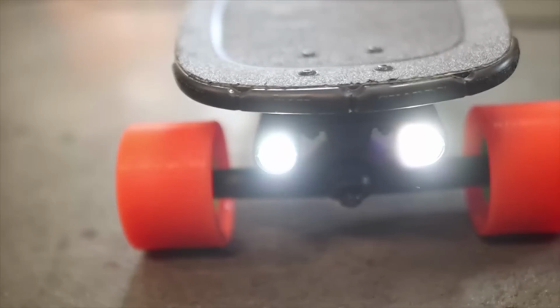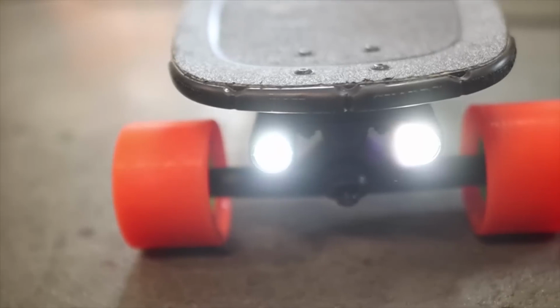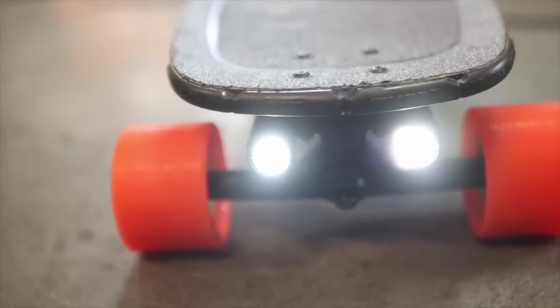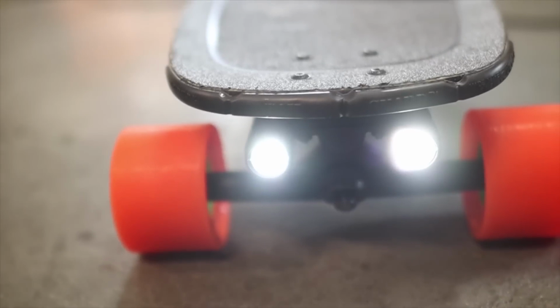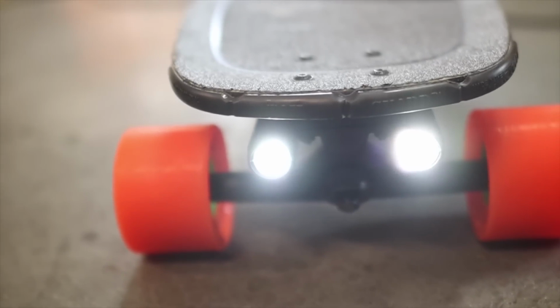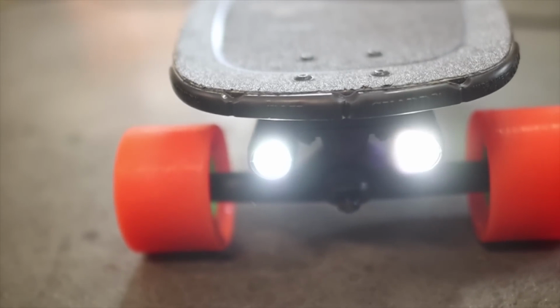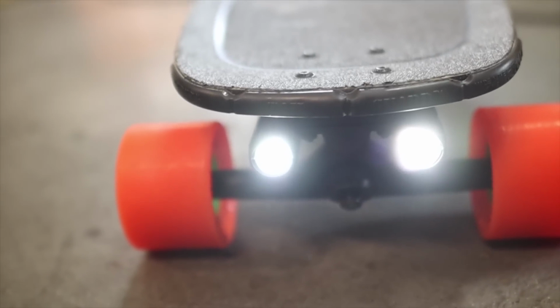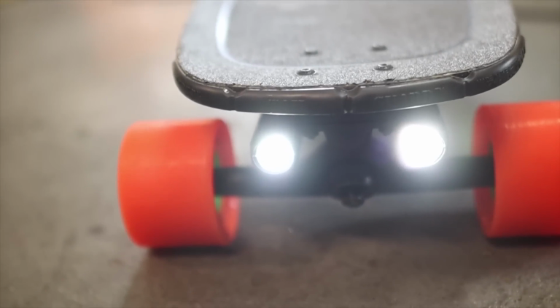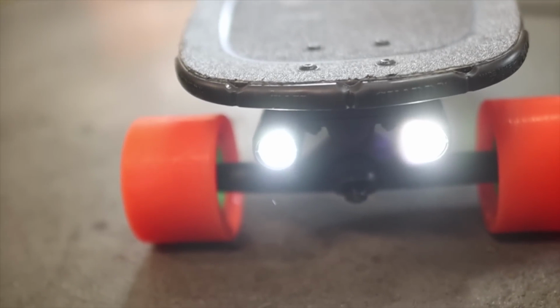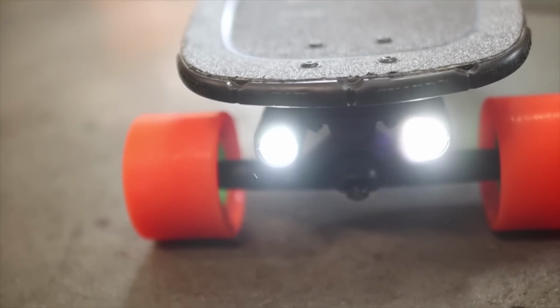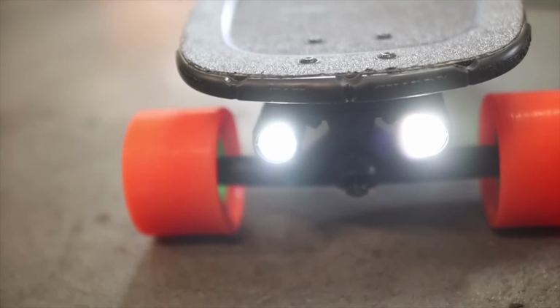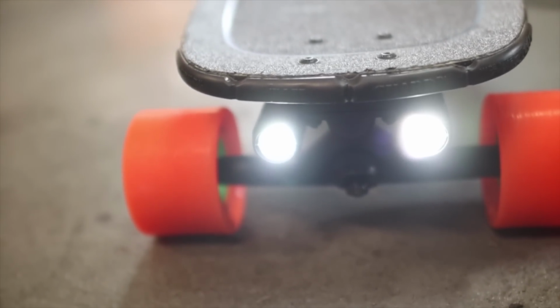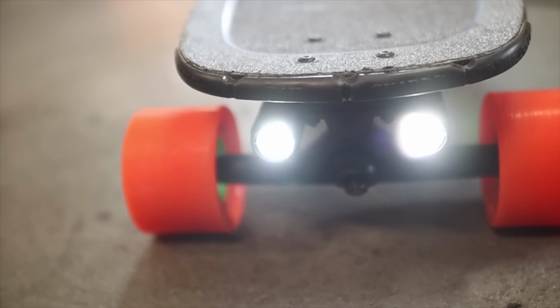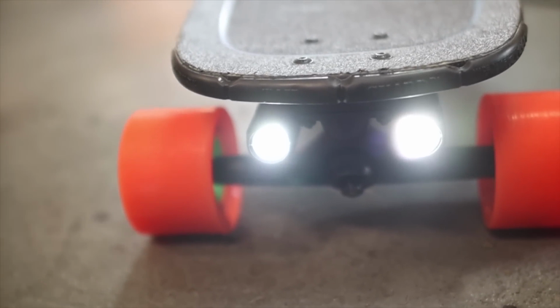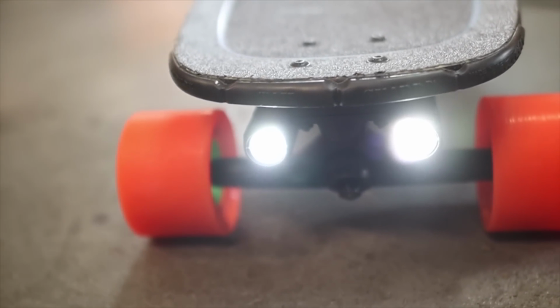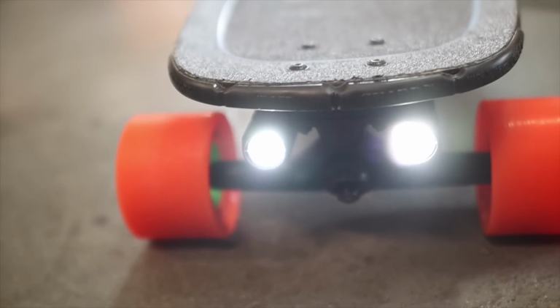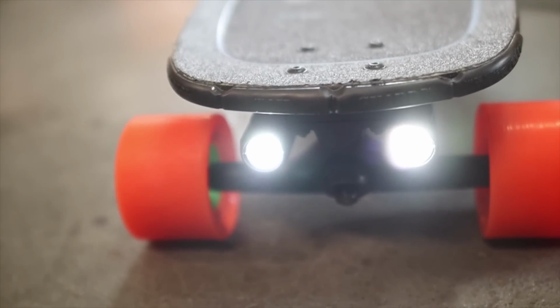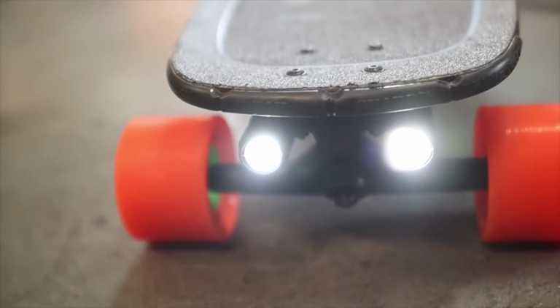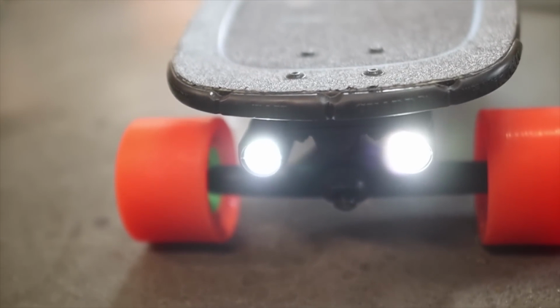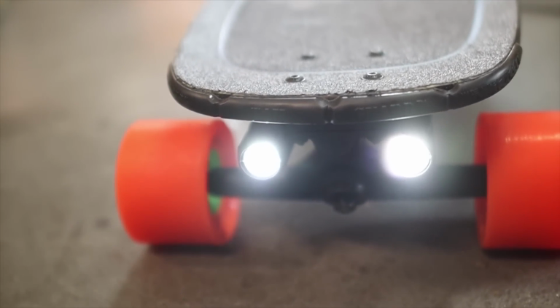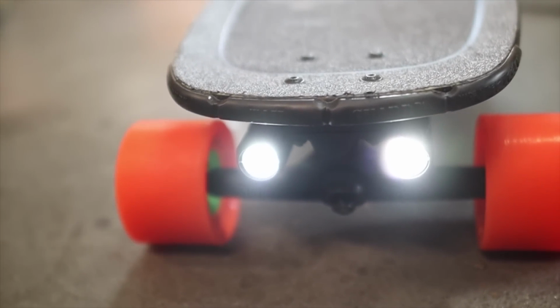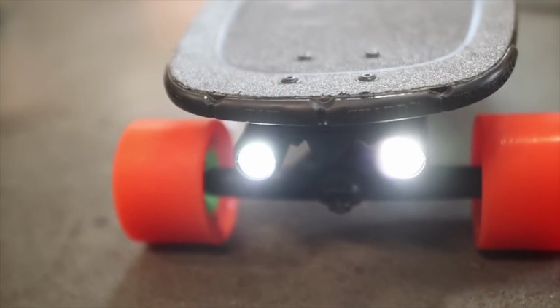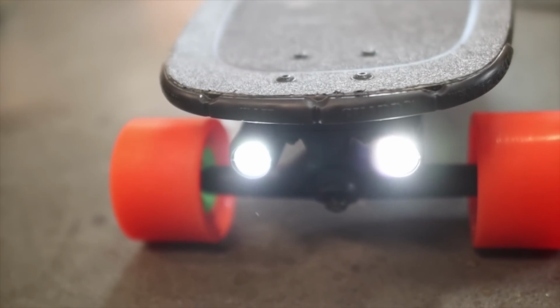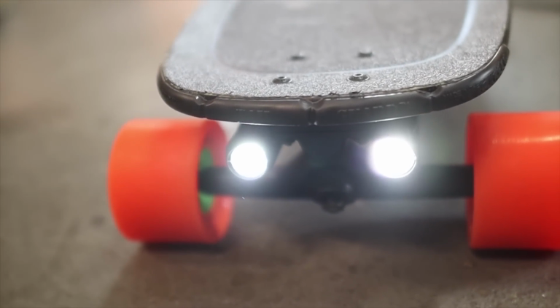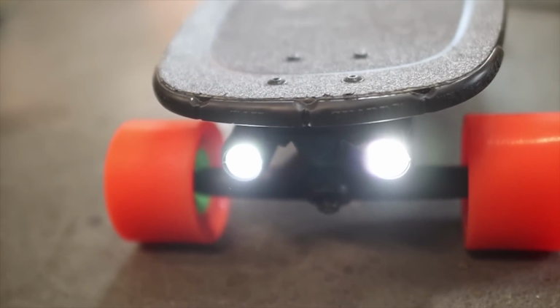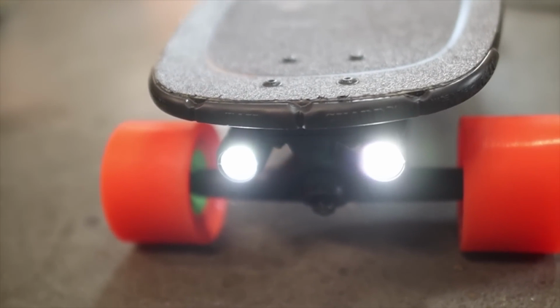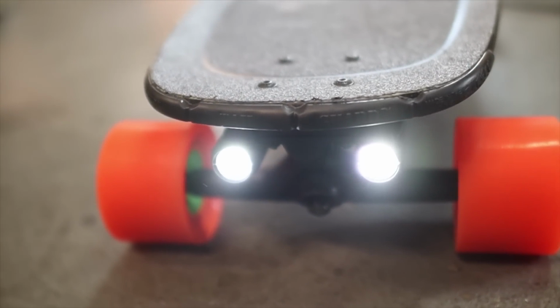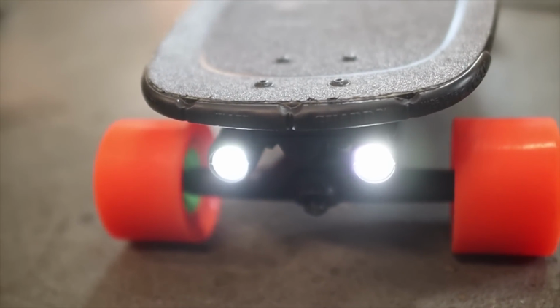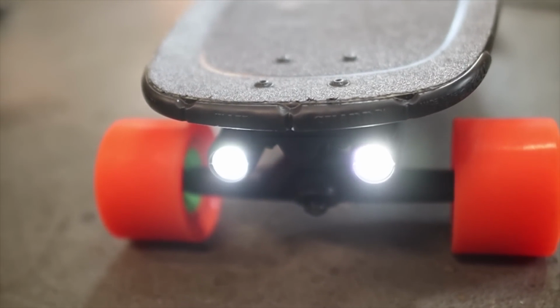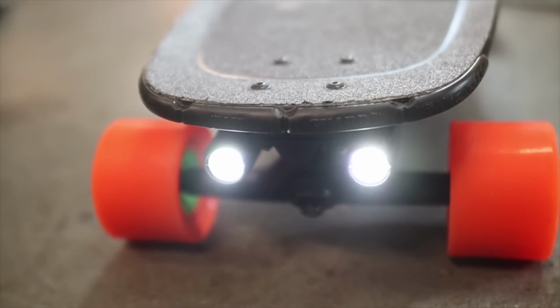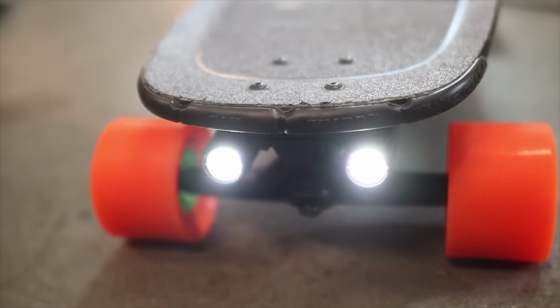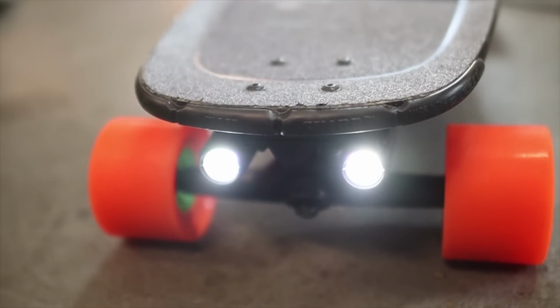If you're looking for more accessories for your Mini S and Mini X, be sure to watch our Best Accessories video next.